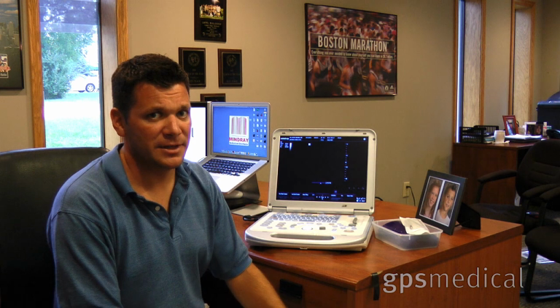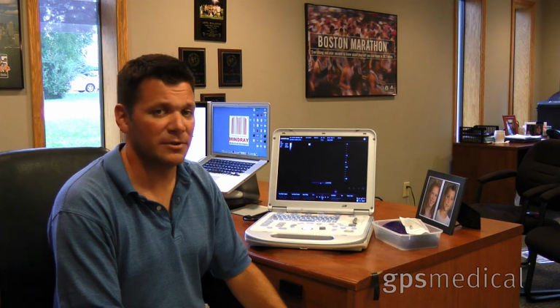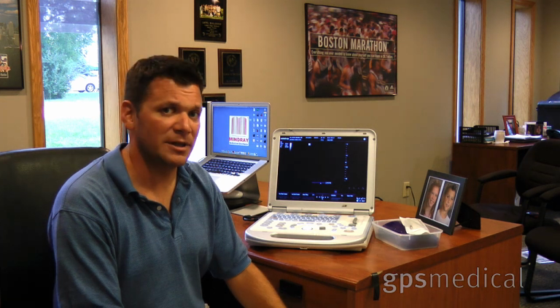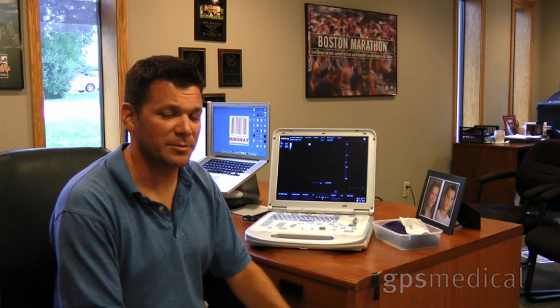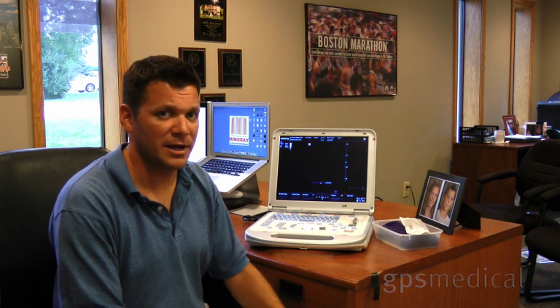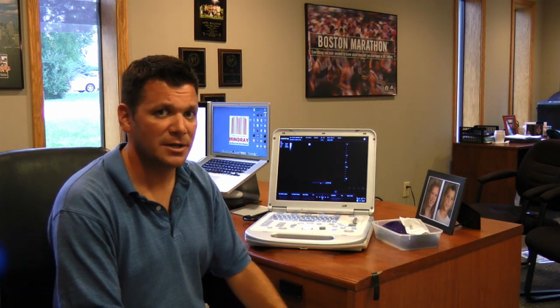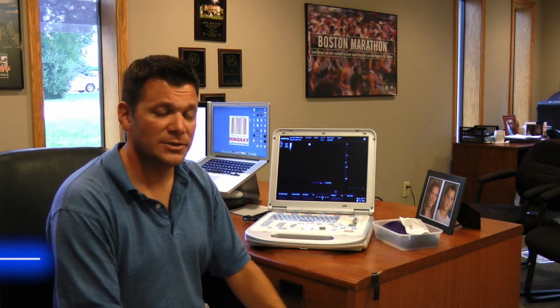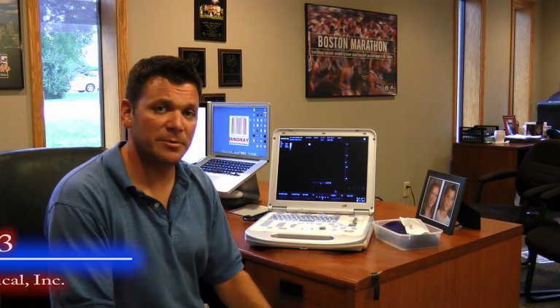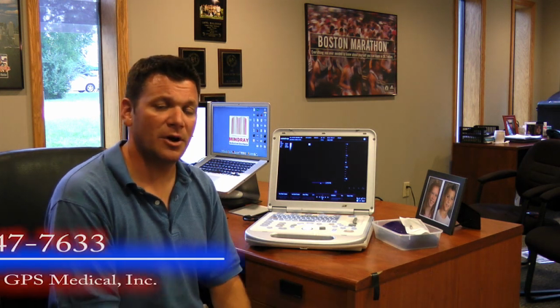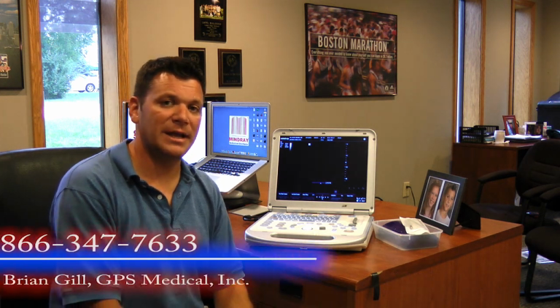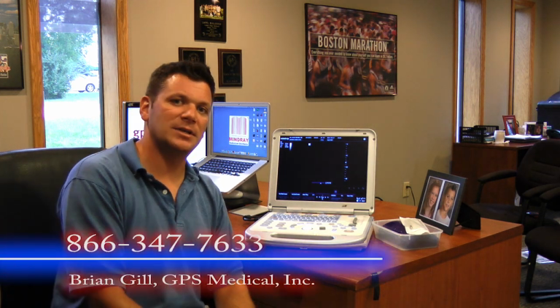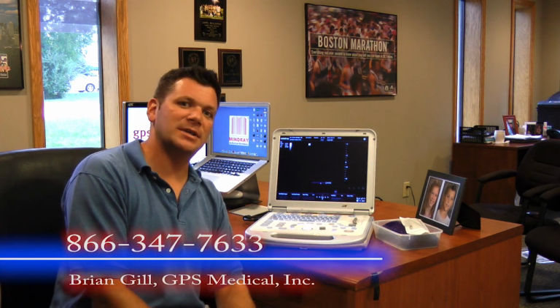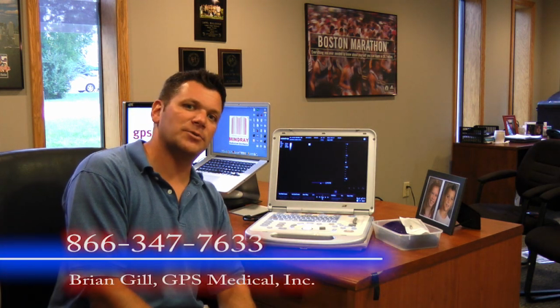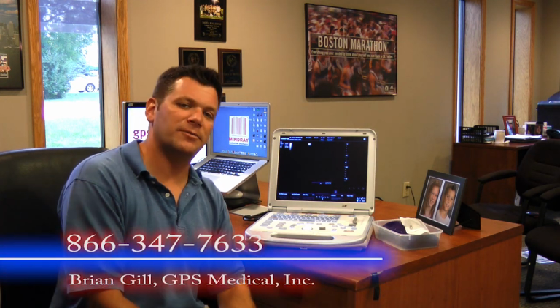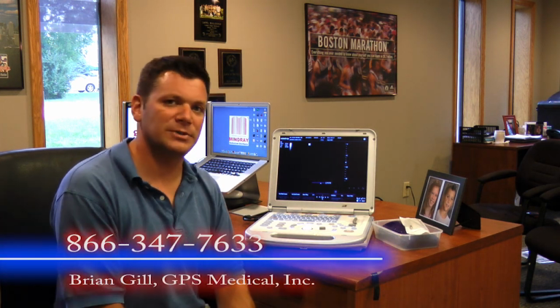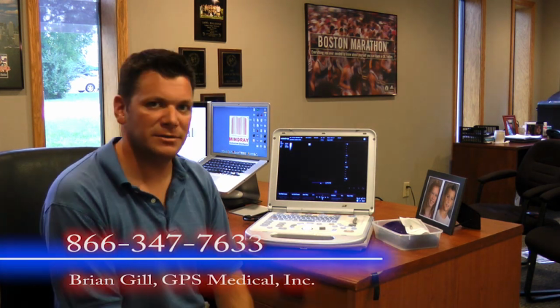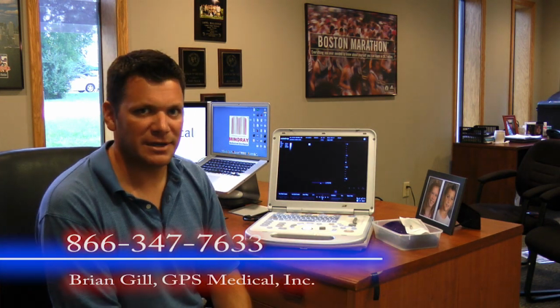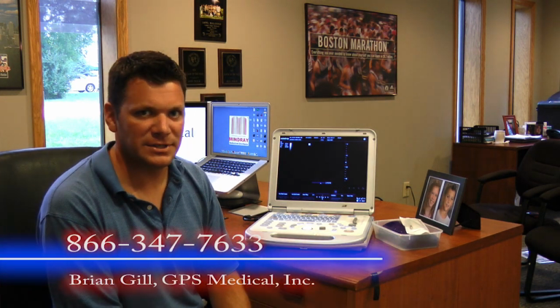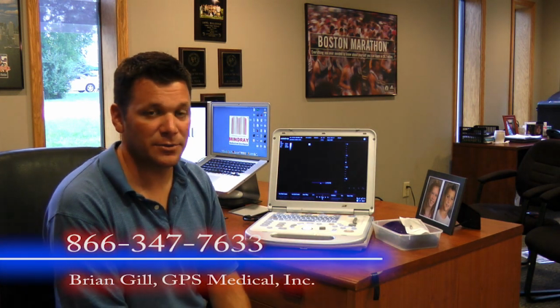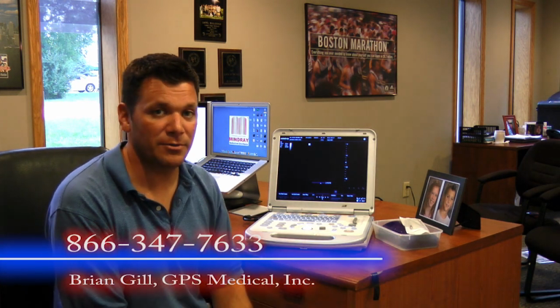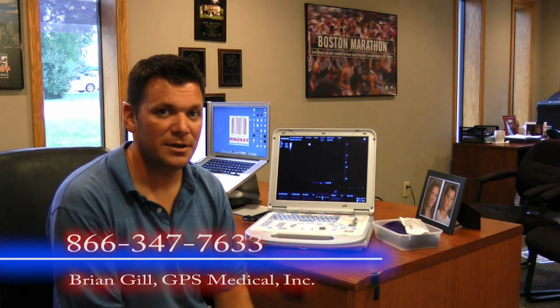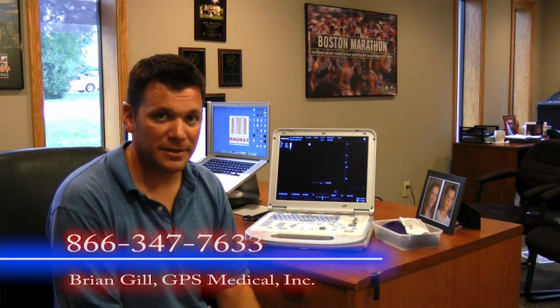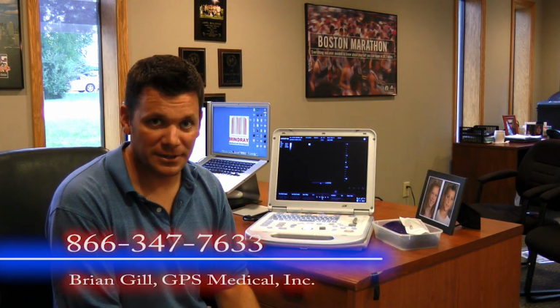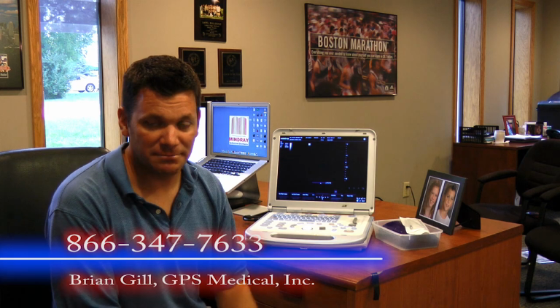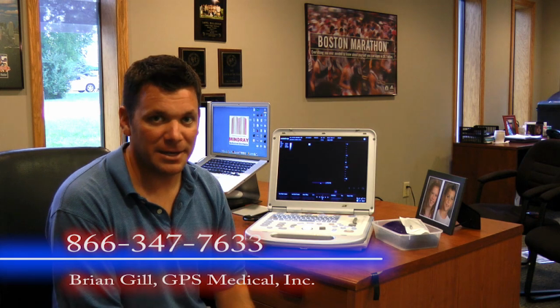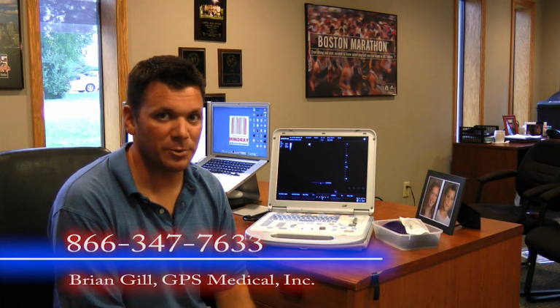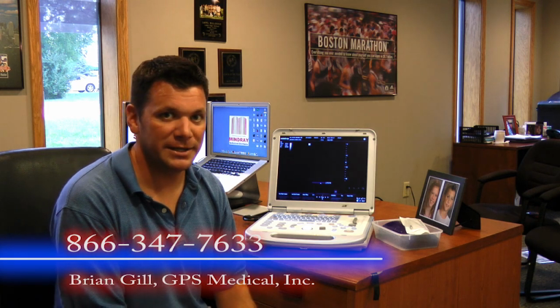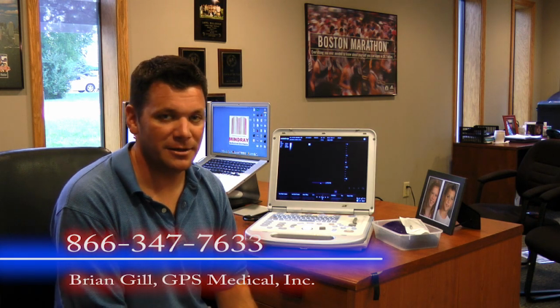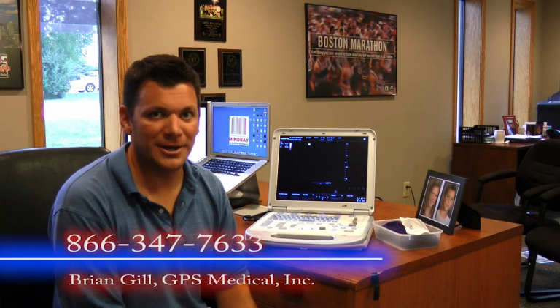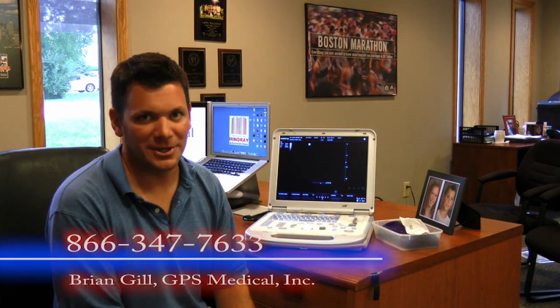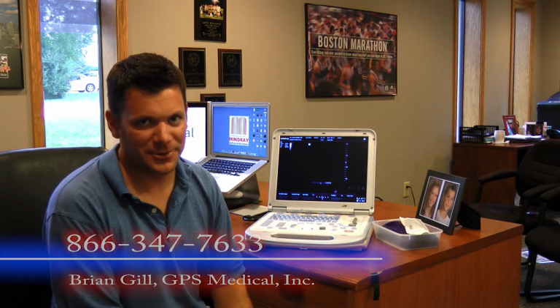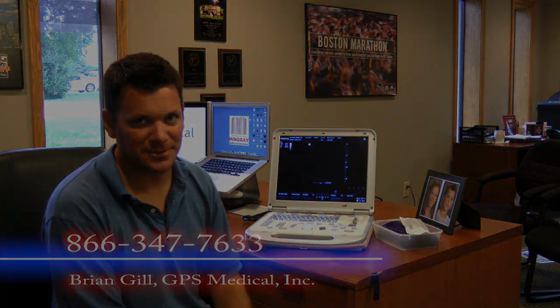The Mindrays have been popular with distributors and here in Indianapolis with some of the hospitals — they've really liked the product. So give me a call at 866-347-7633. Thanks a lot. My name is Brian Gill, and I'll talk with you soon.